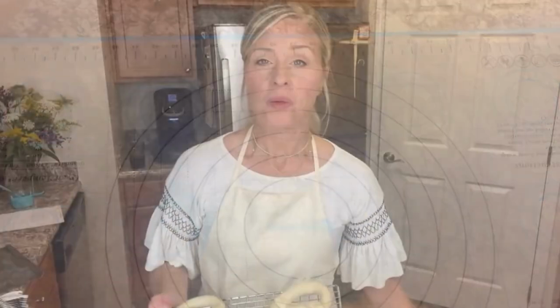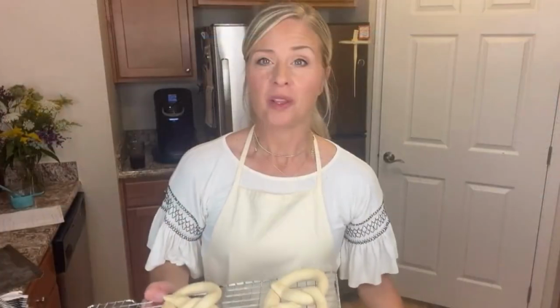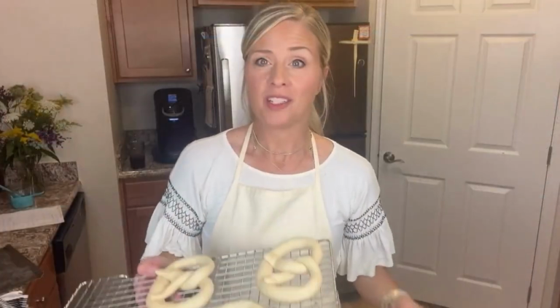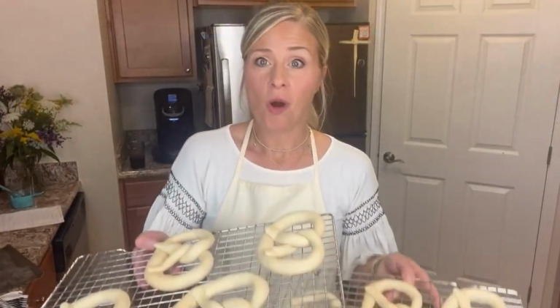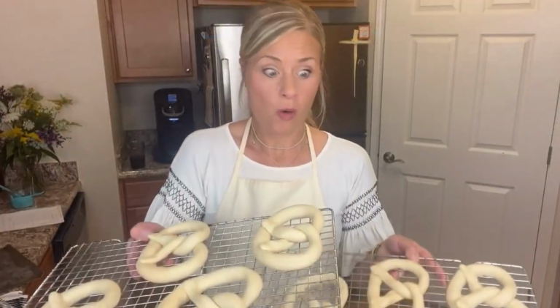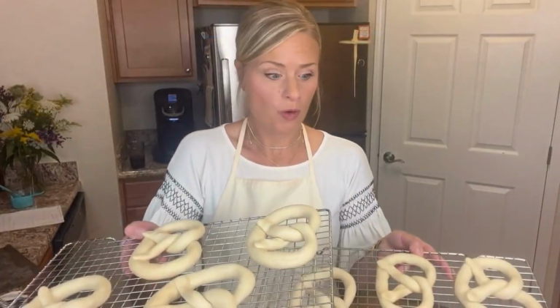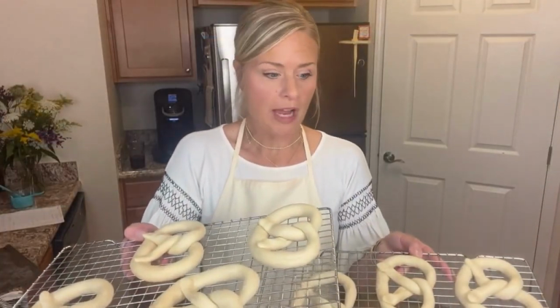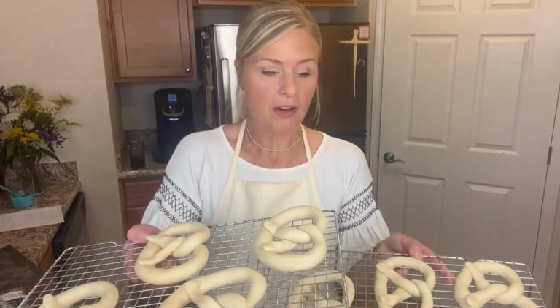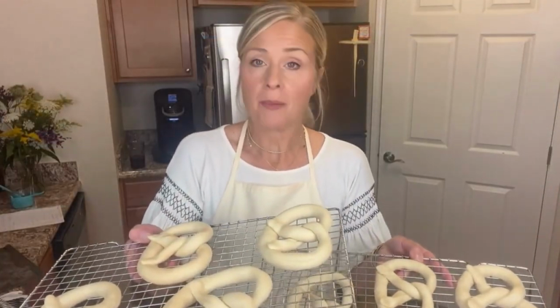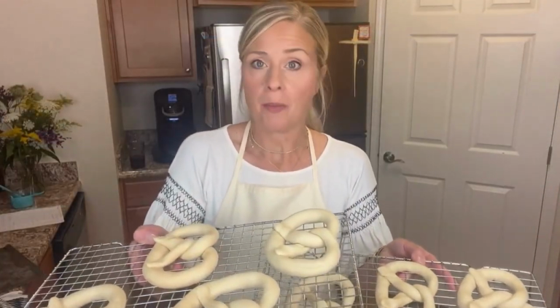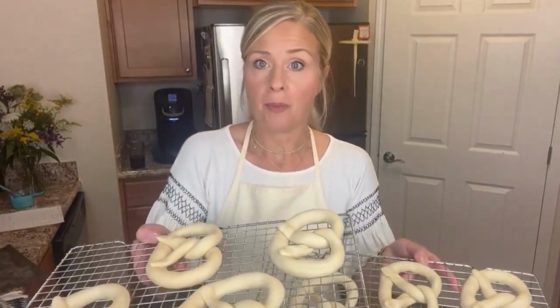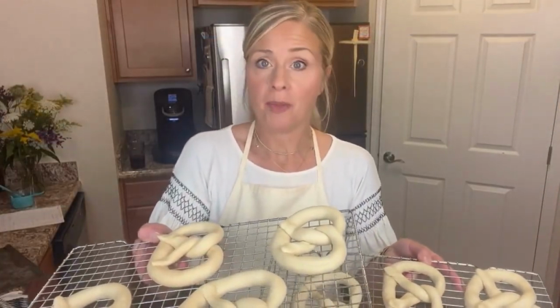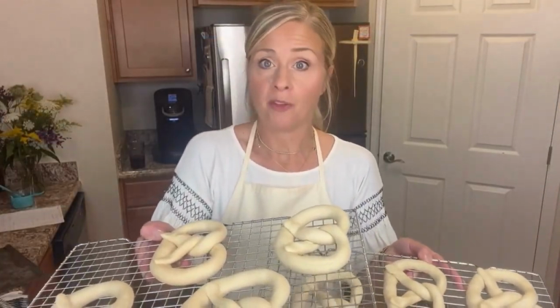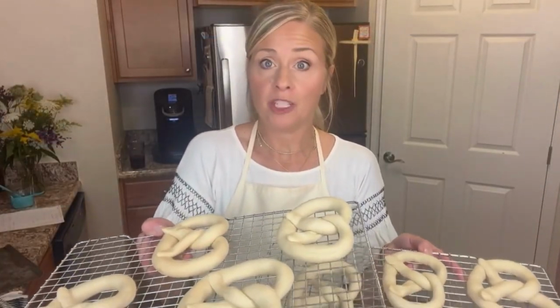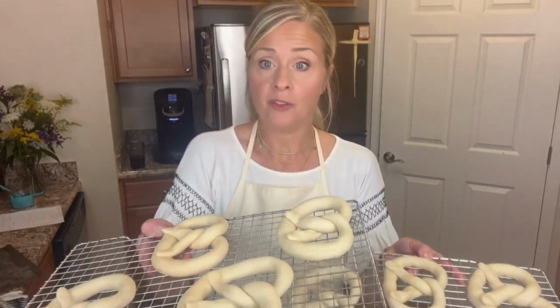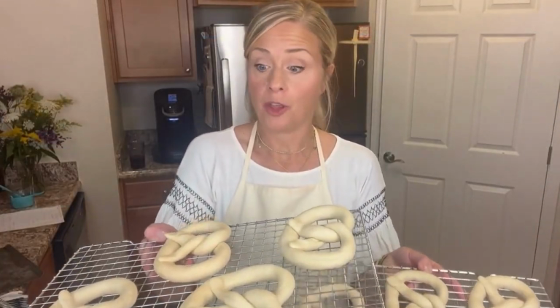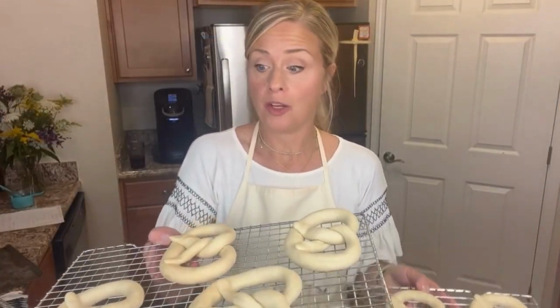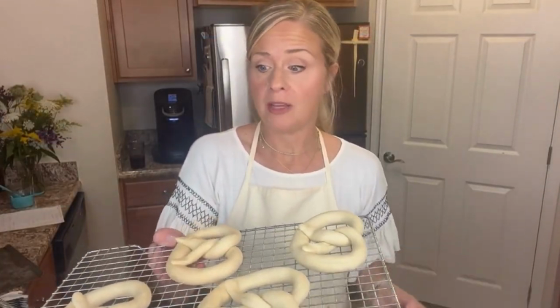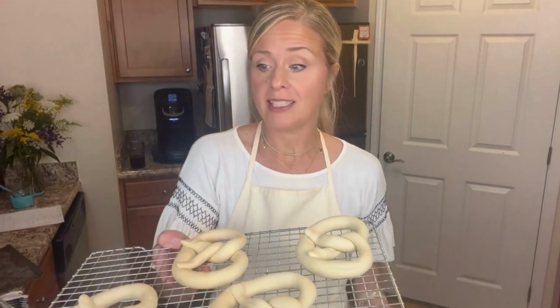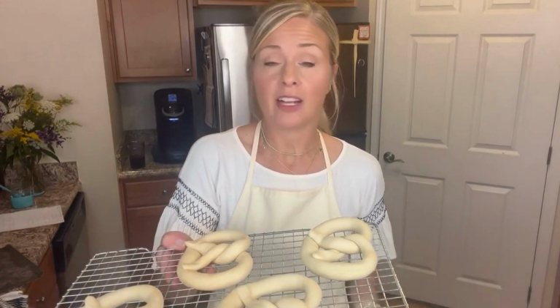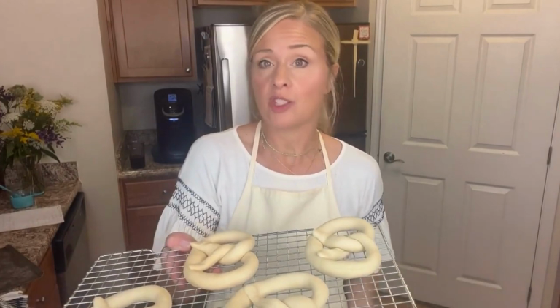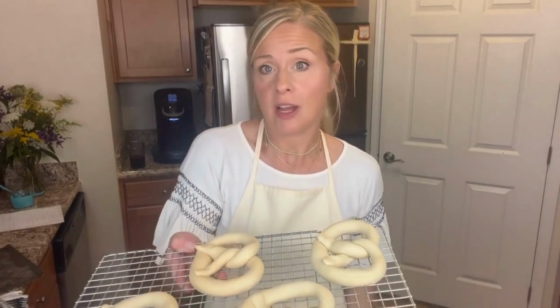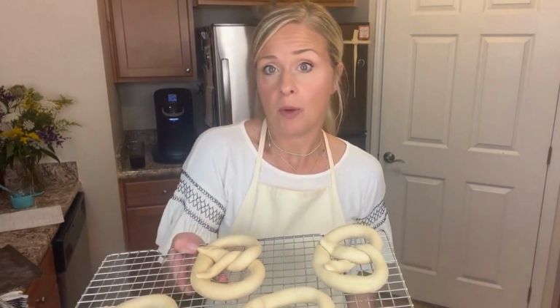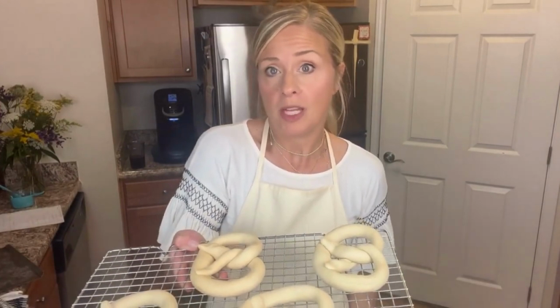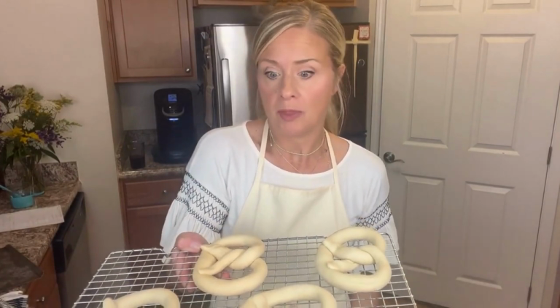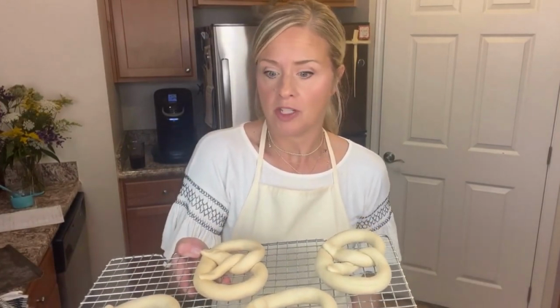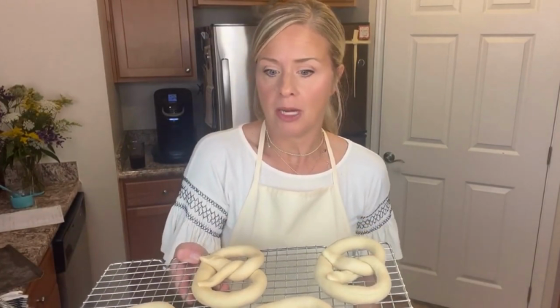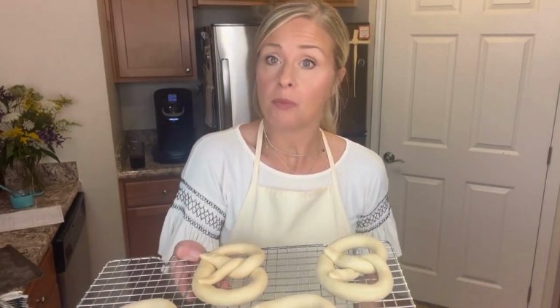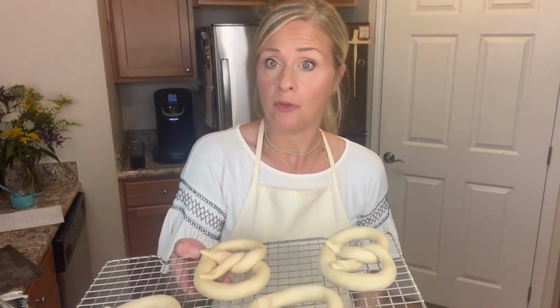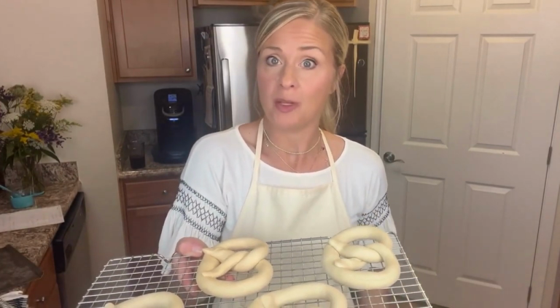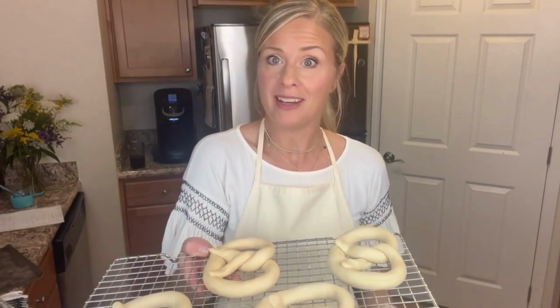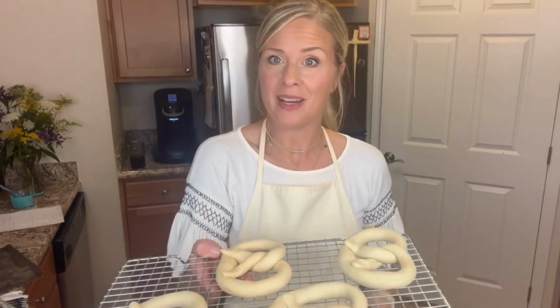These are all rolled out and I'm going to pop them in the freezer for 30 minutes. That'll just help them keep their shape before we dunk them.